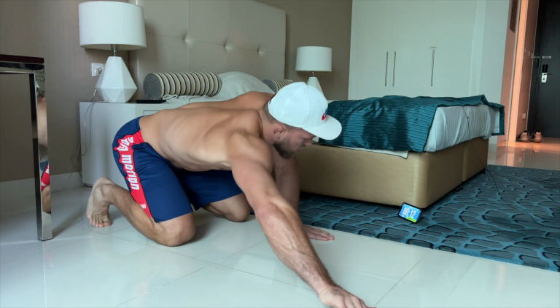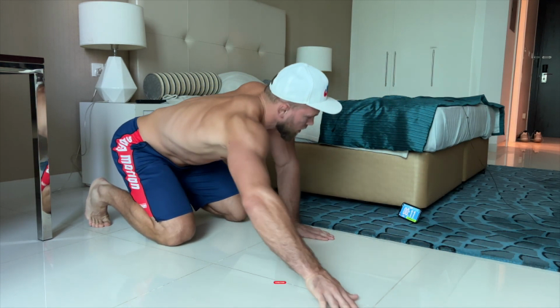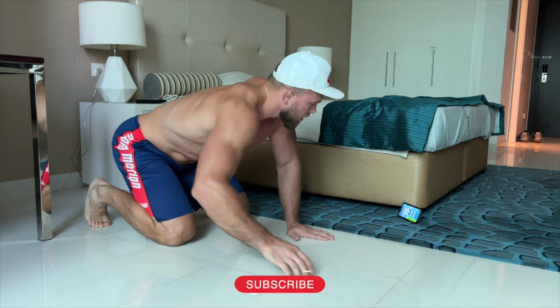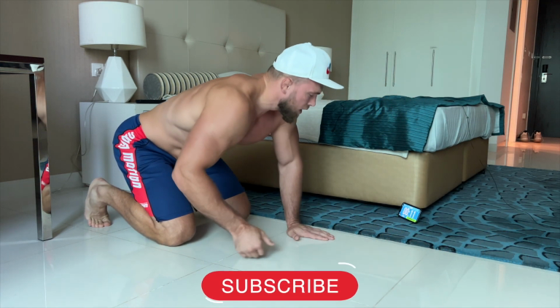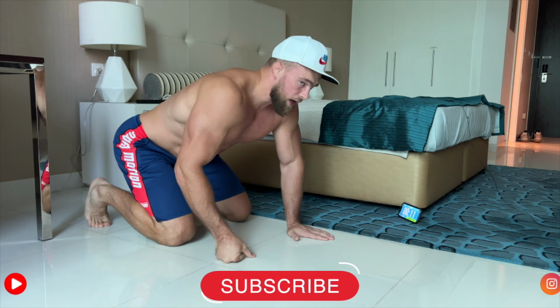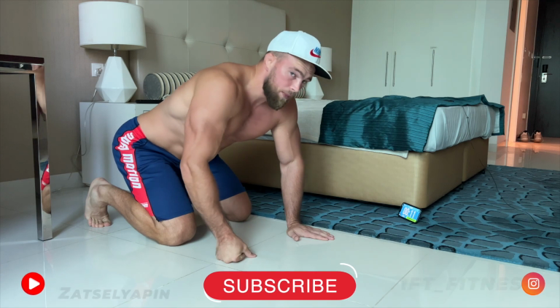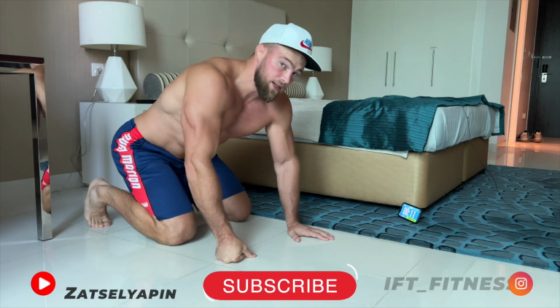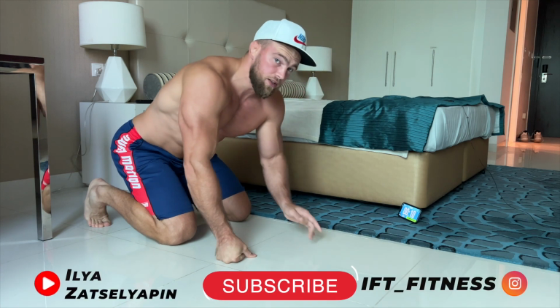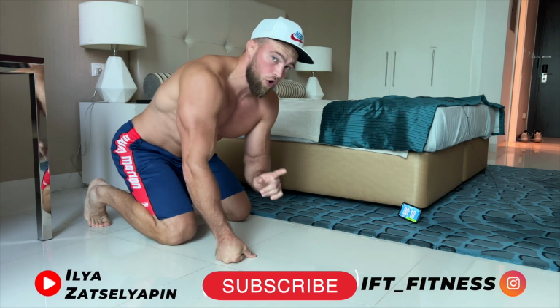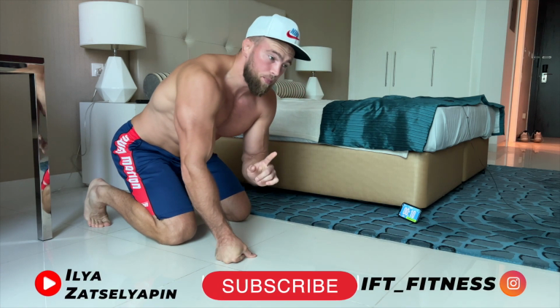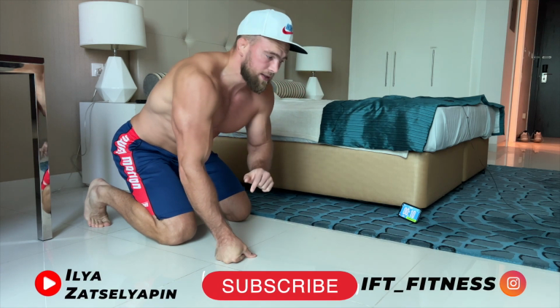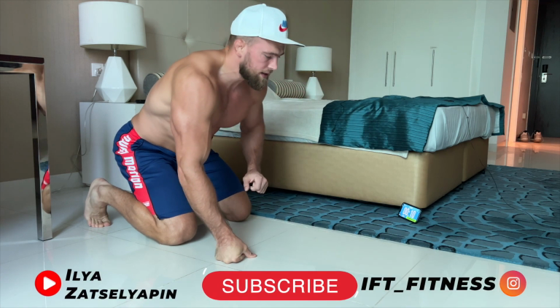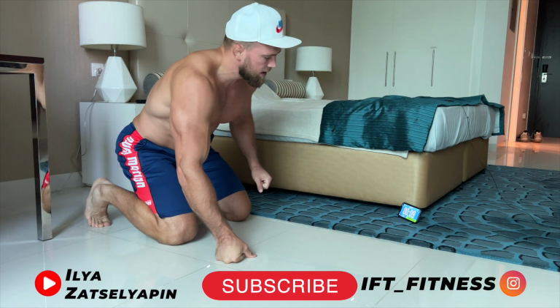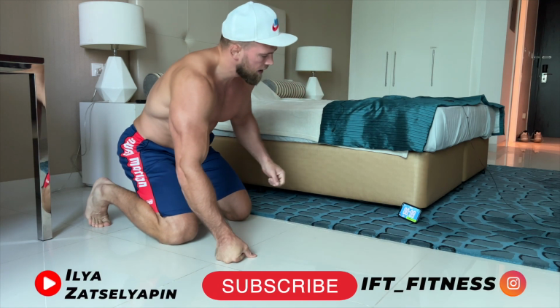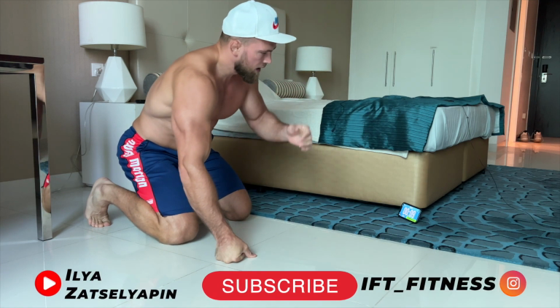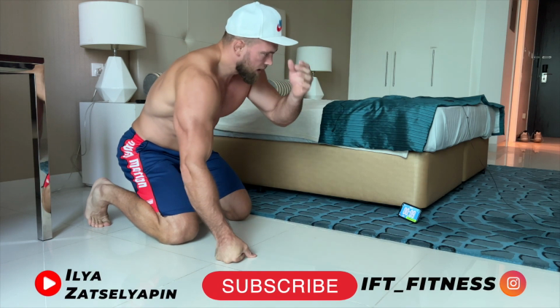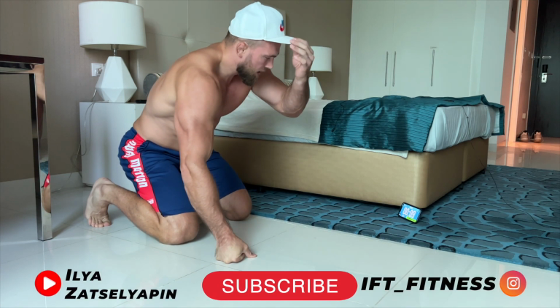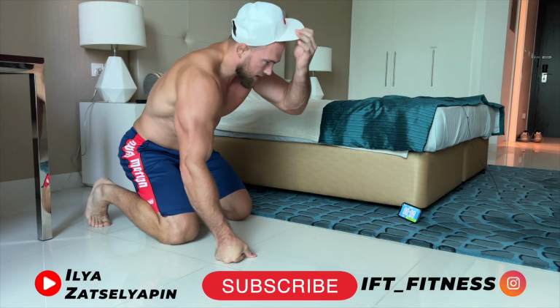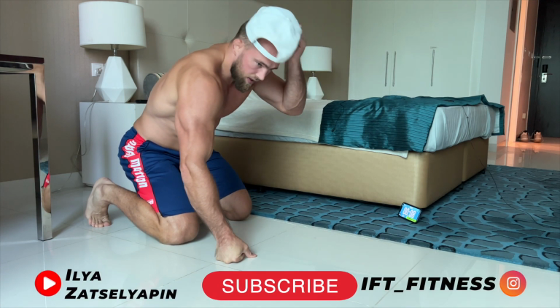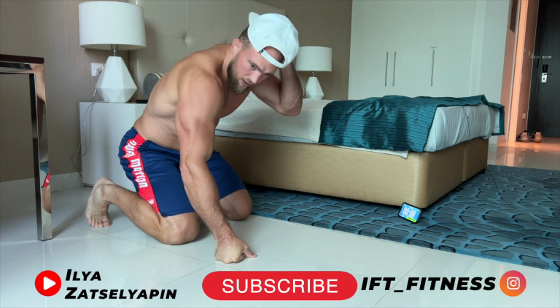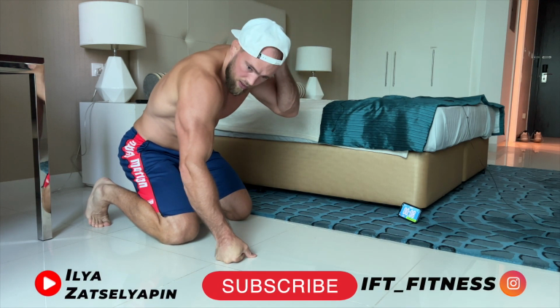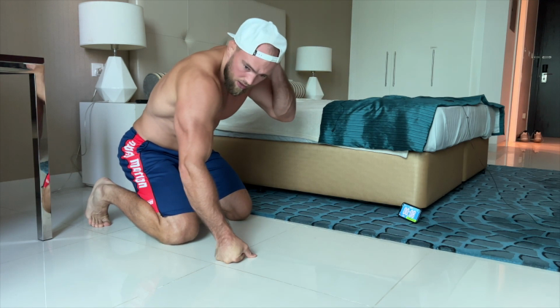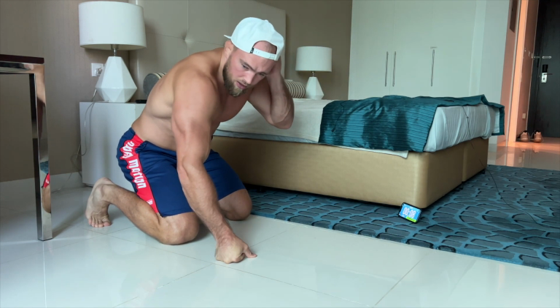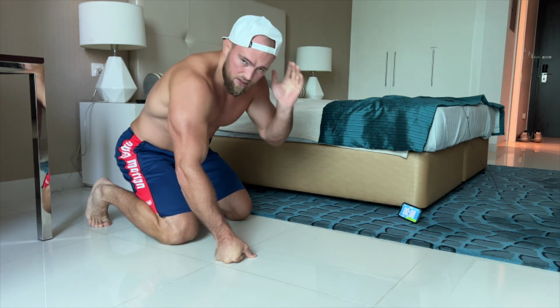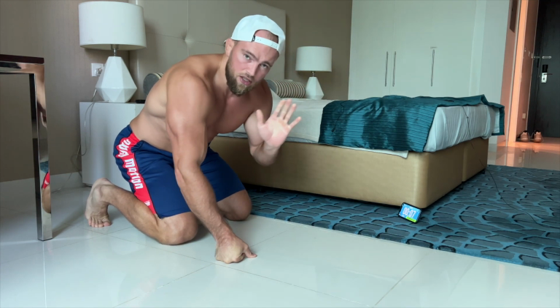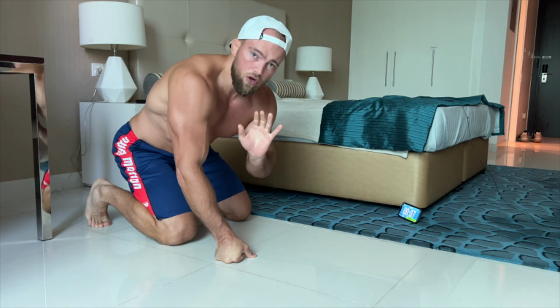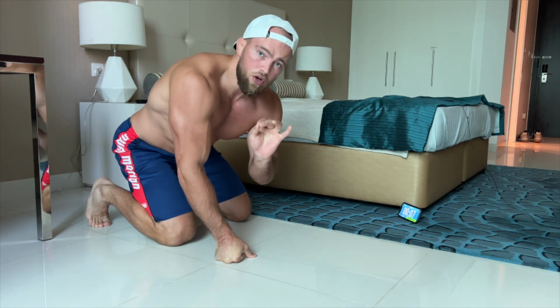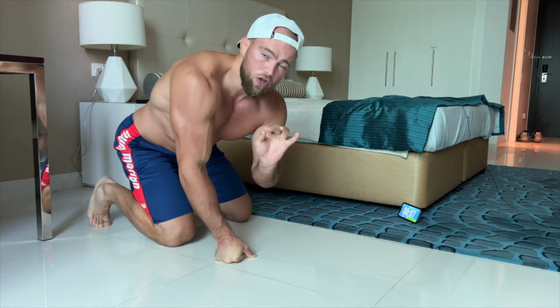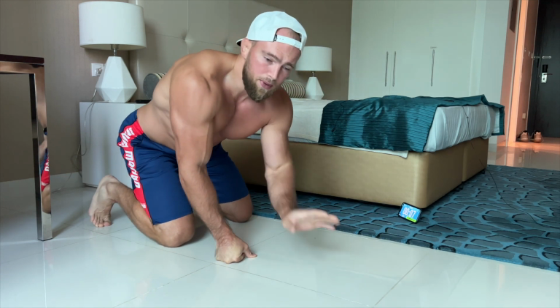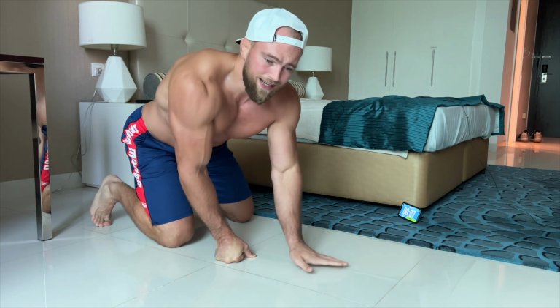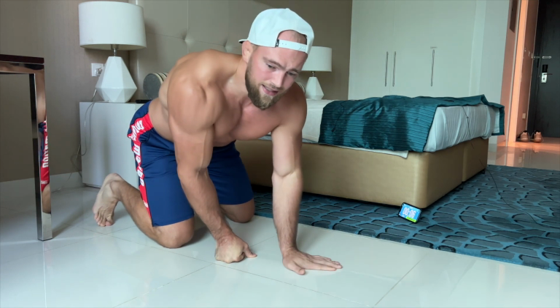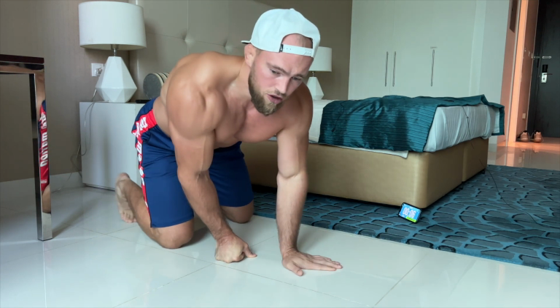Amazing complex — and see you in the next one, to be continued.